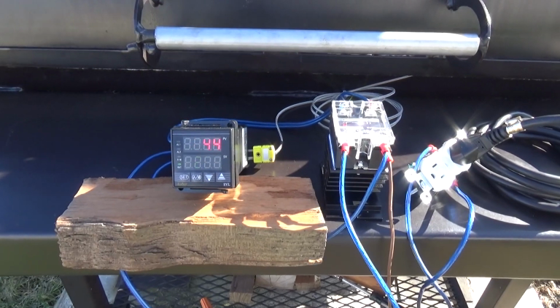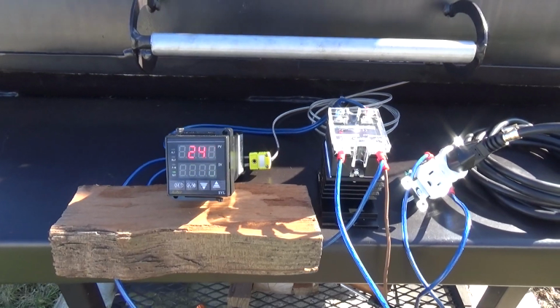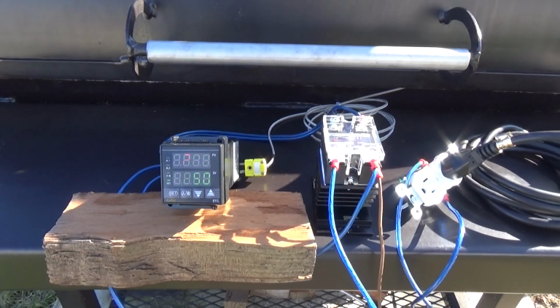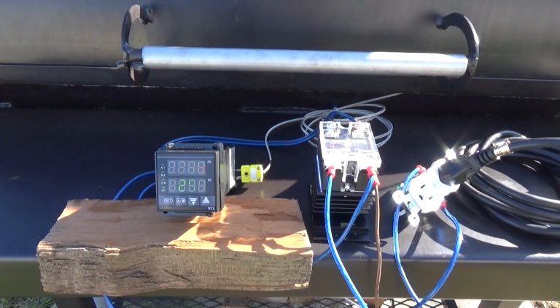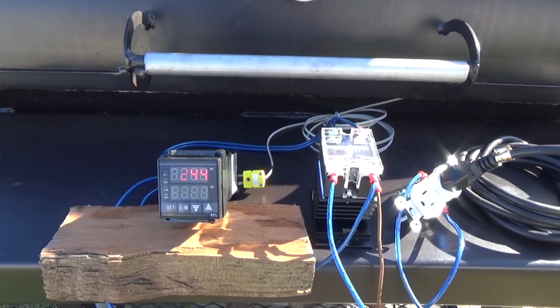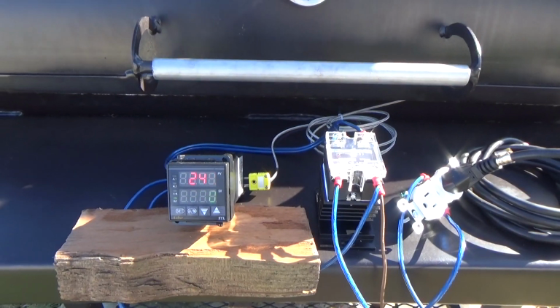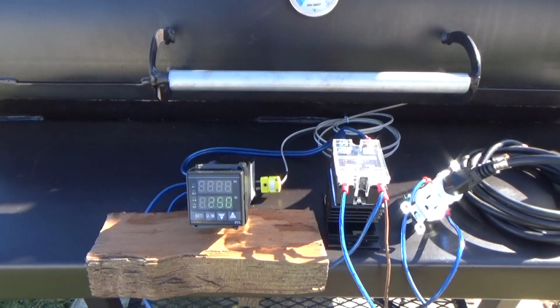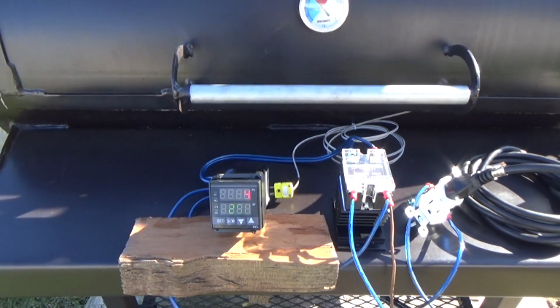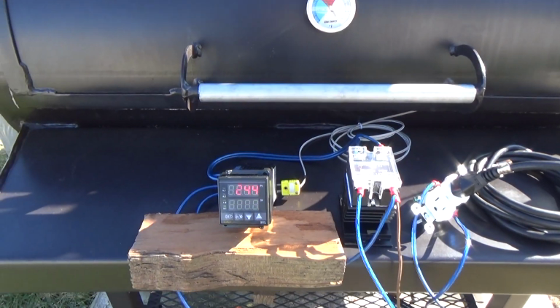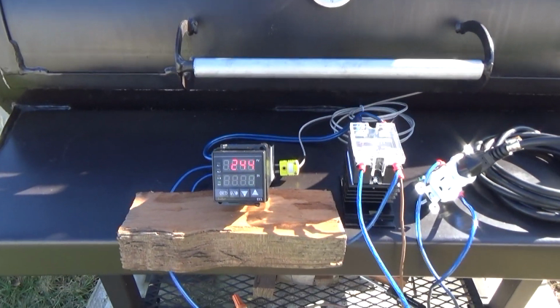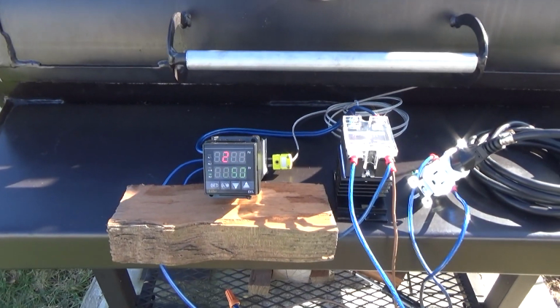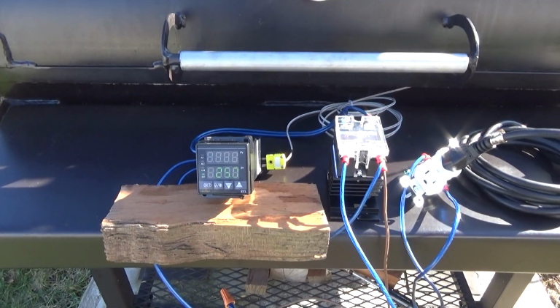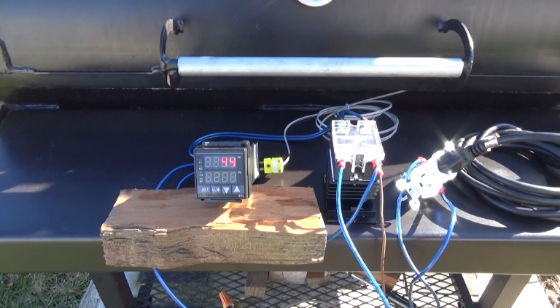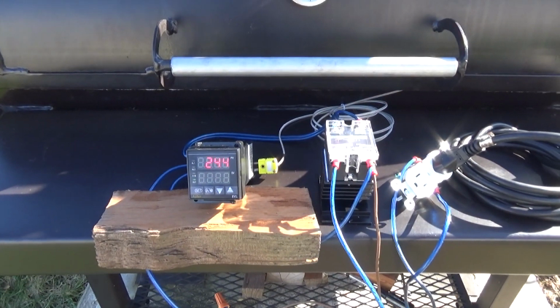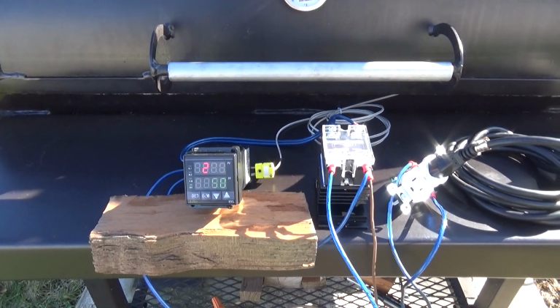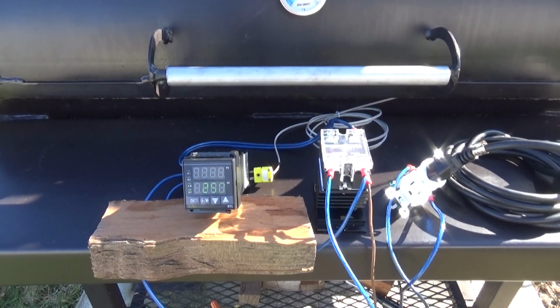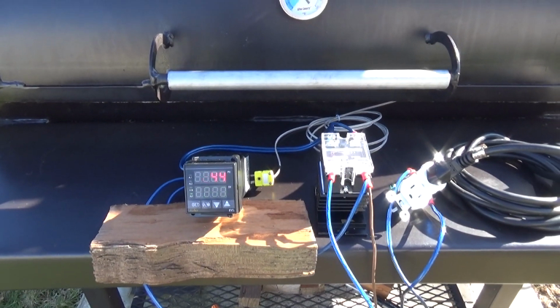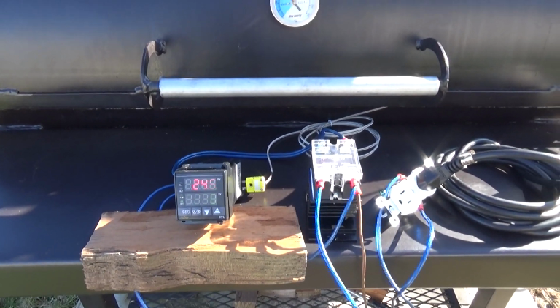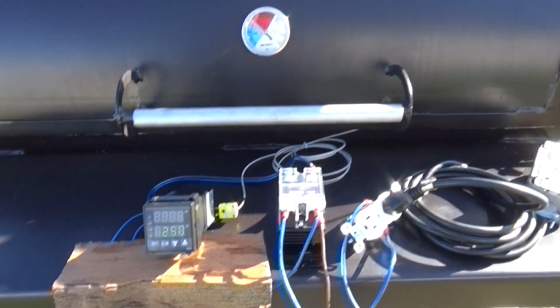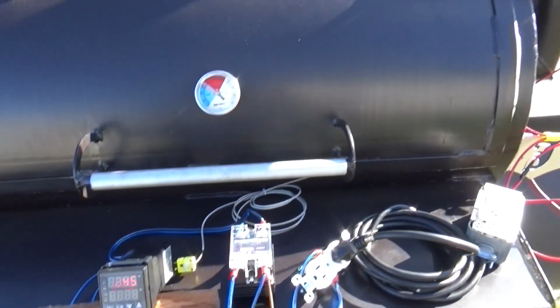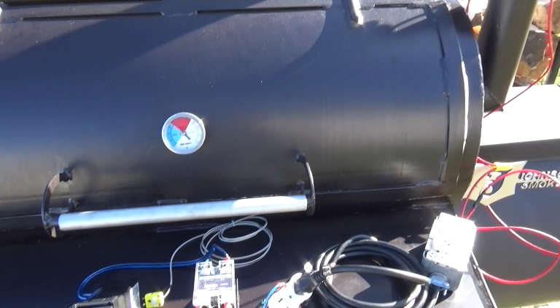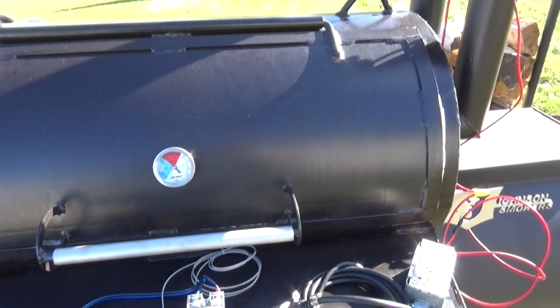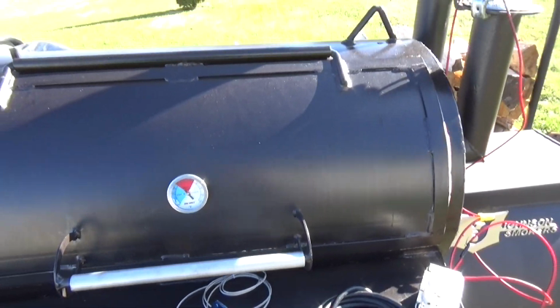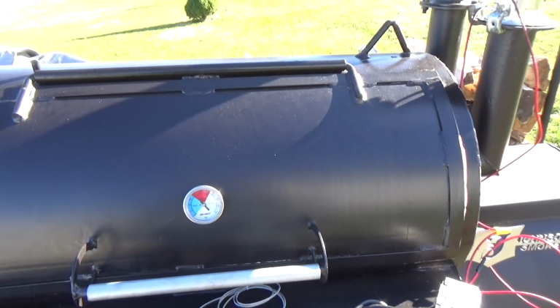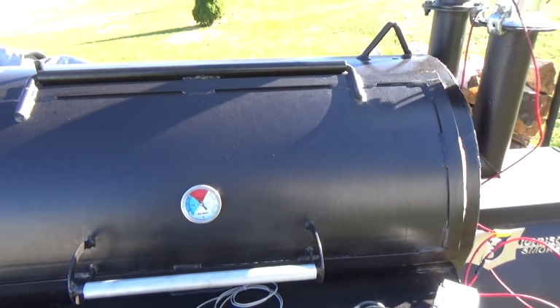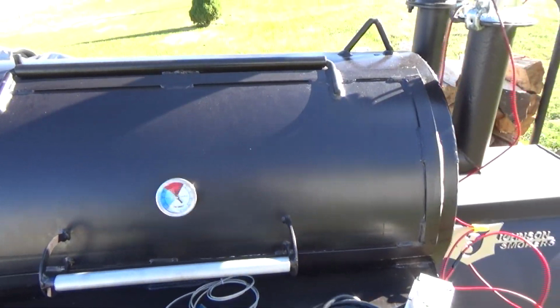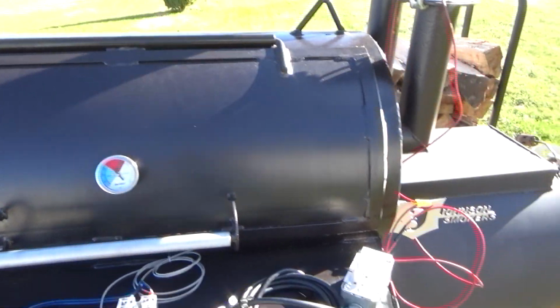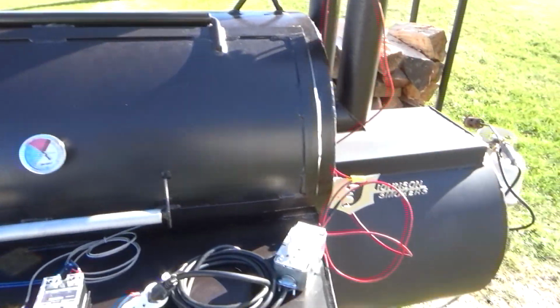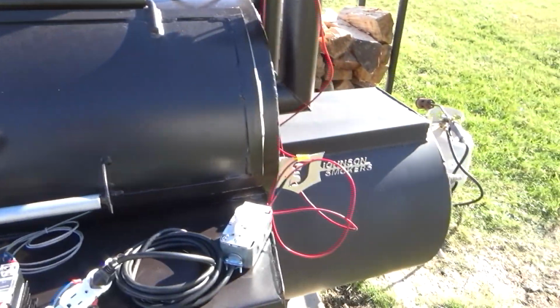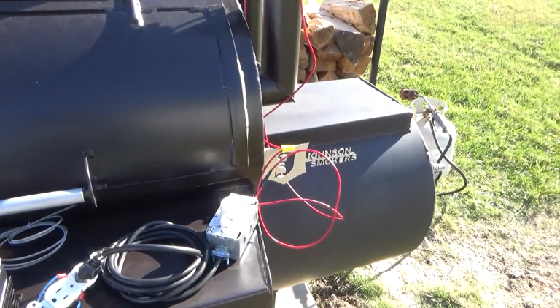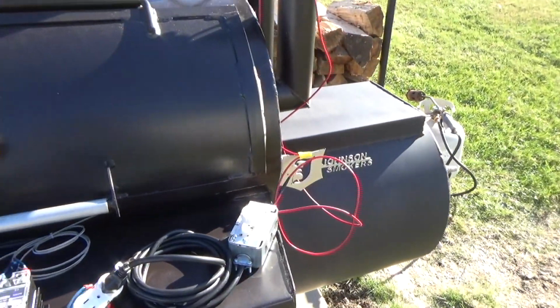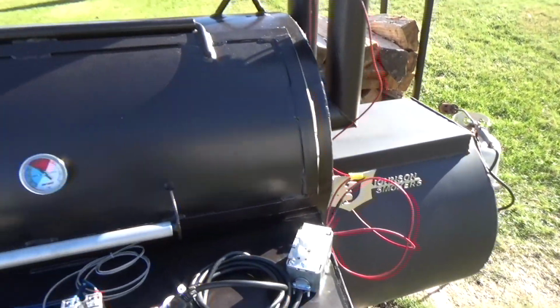This isn't going to be set and forget. You still got to maintain your hot coal base and add splits. There you have it — PID controlled stick burner.